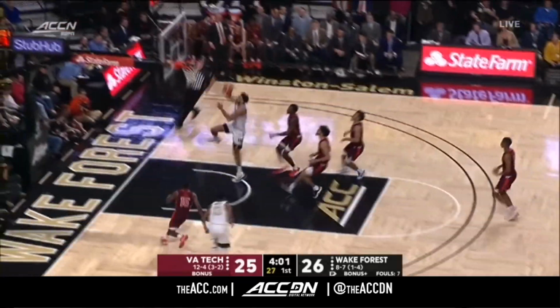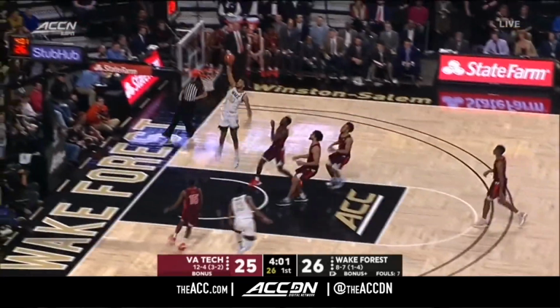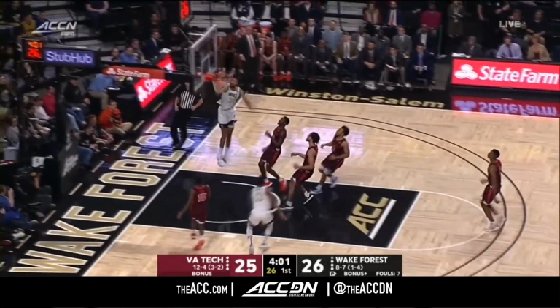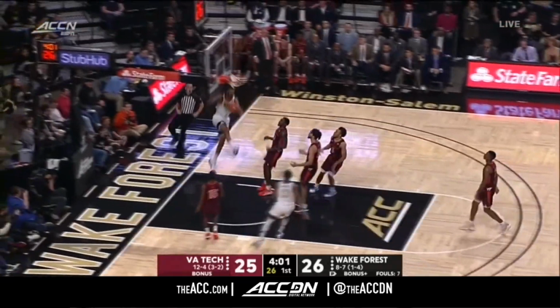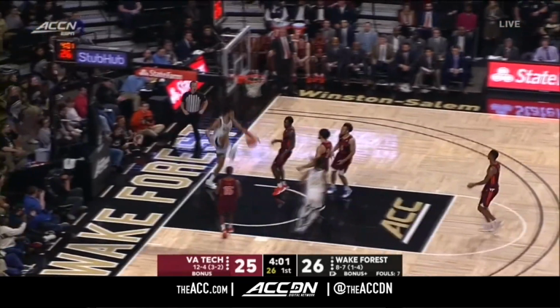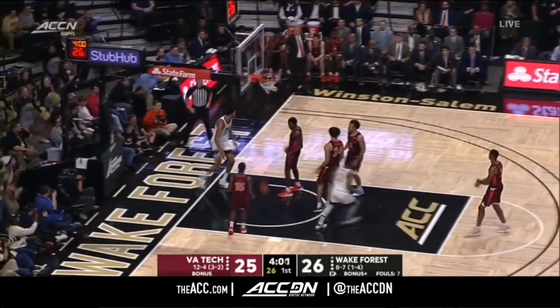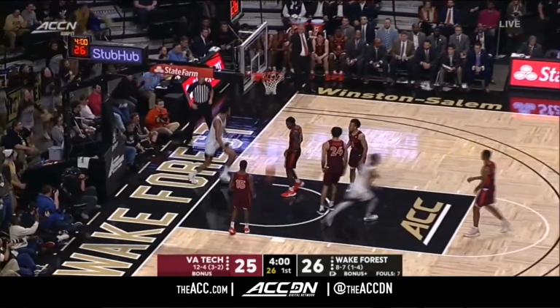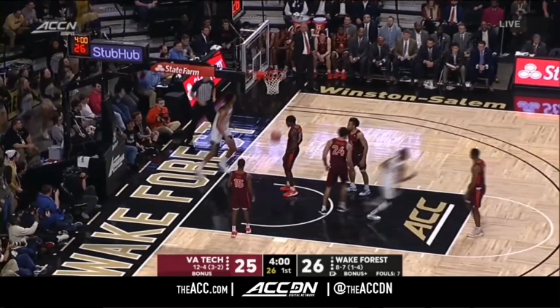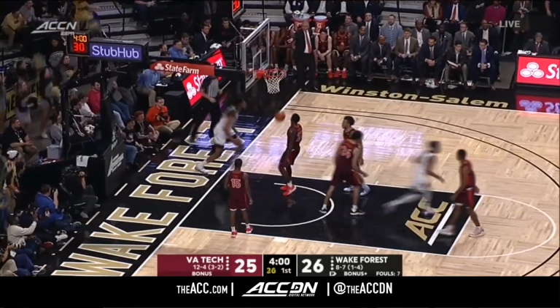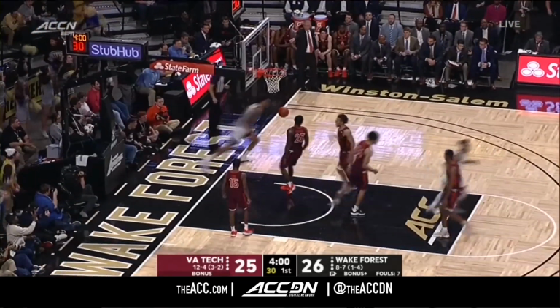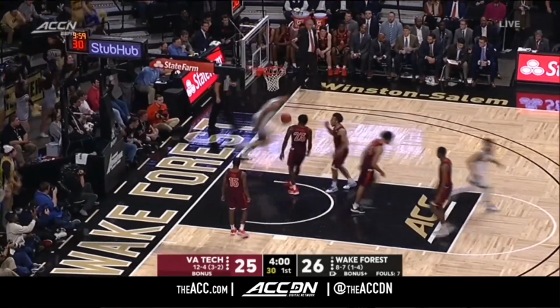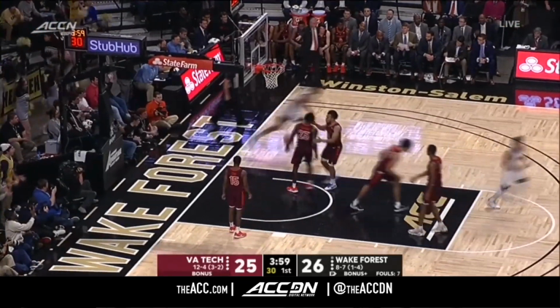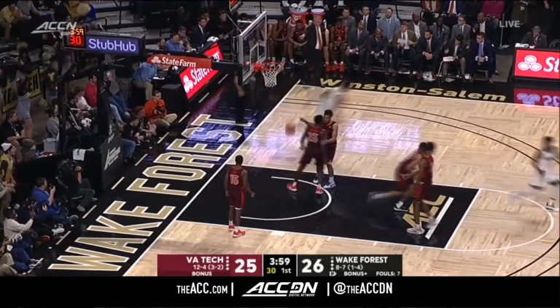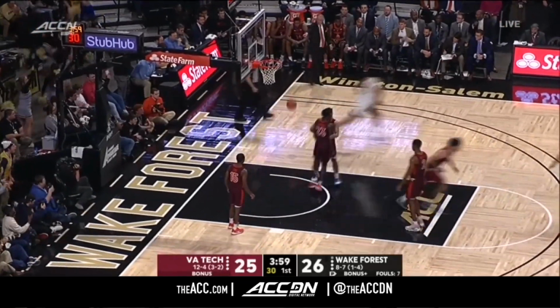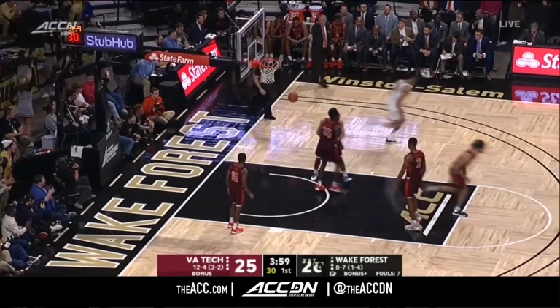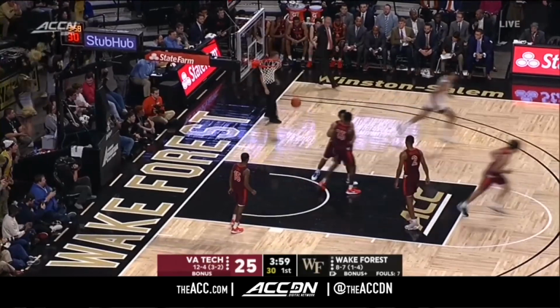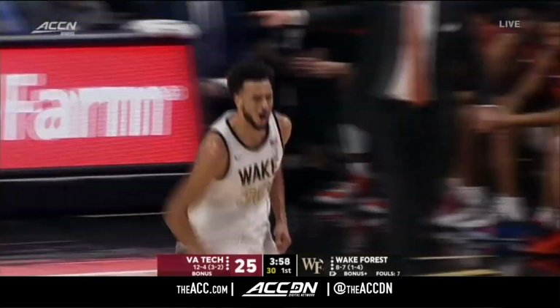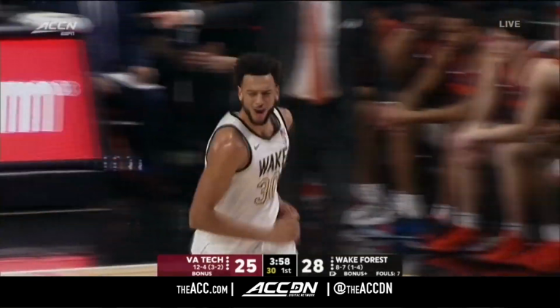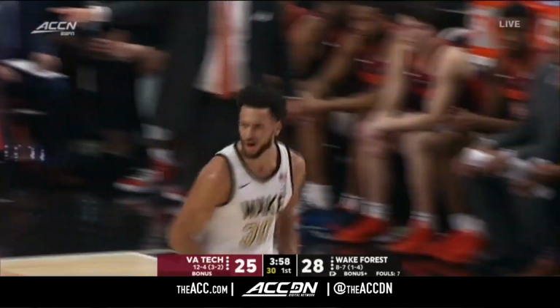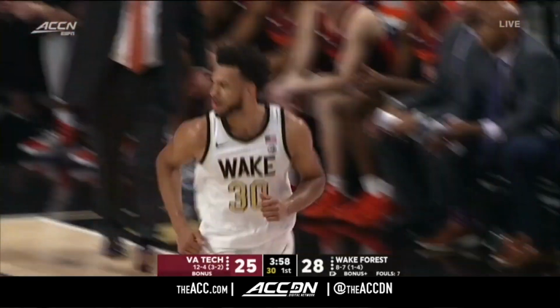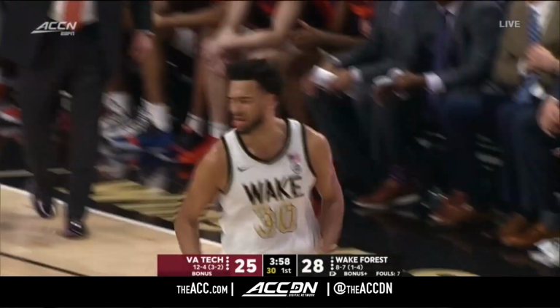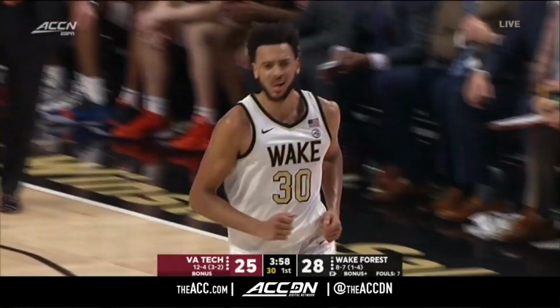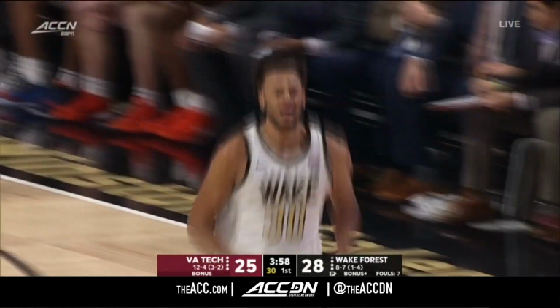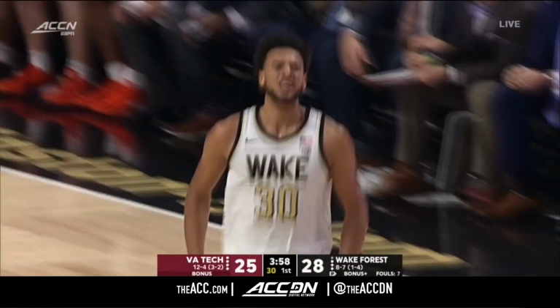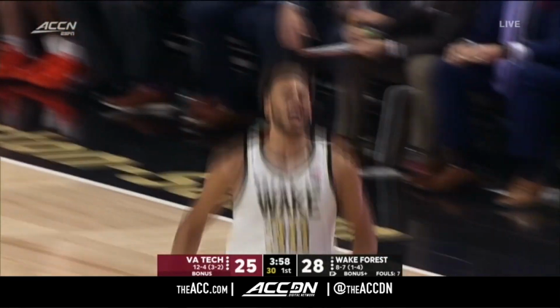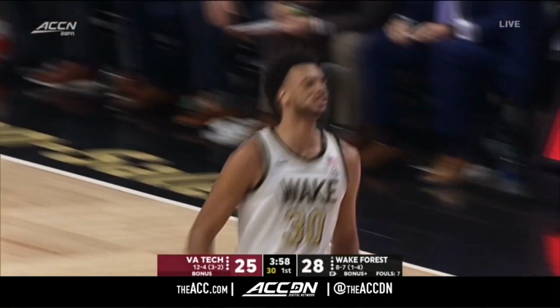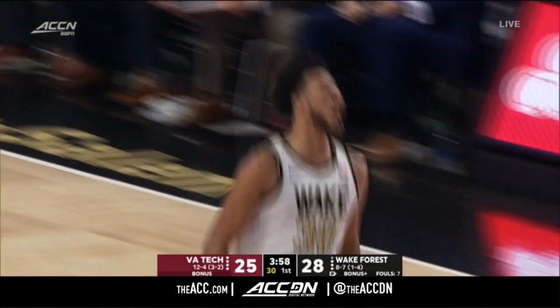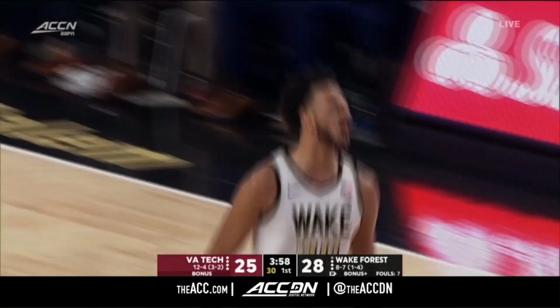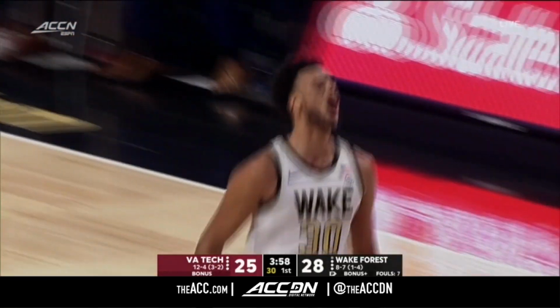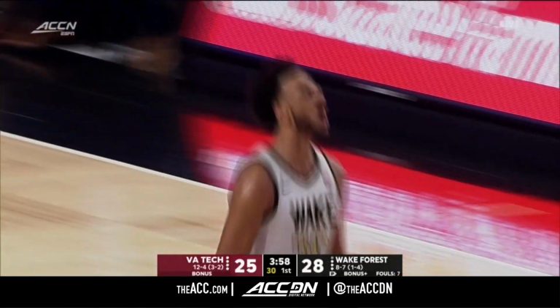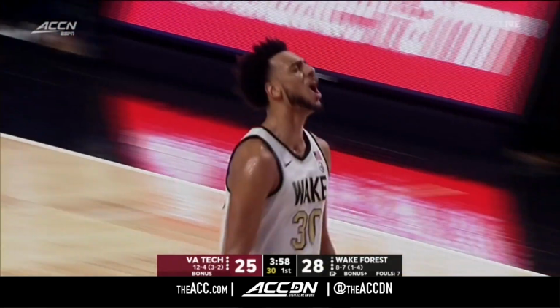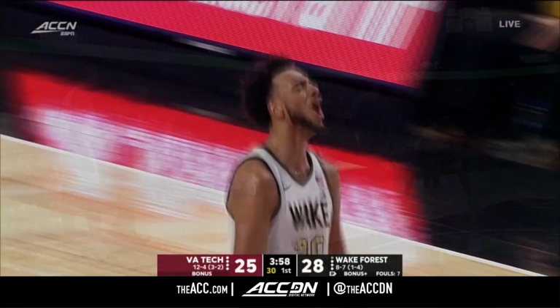Look at this — Saar in transition. And Olivier Saar has murdered Virginia Tech.